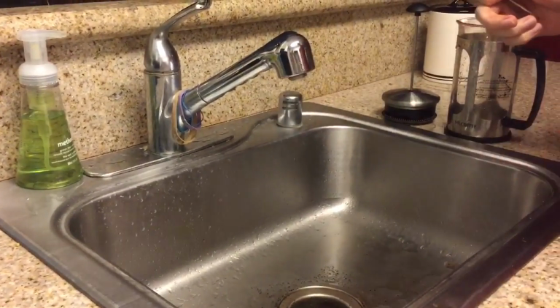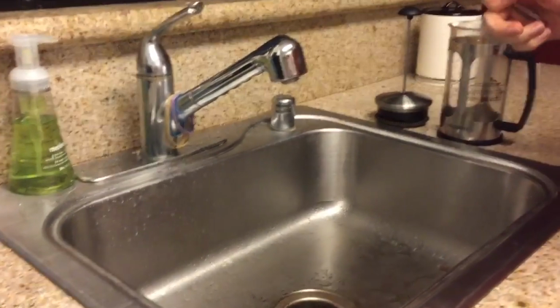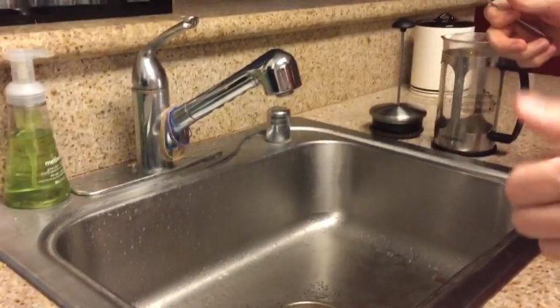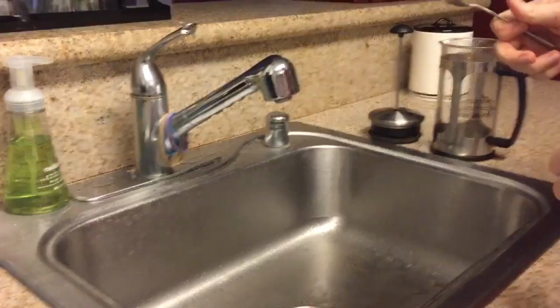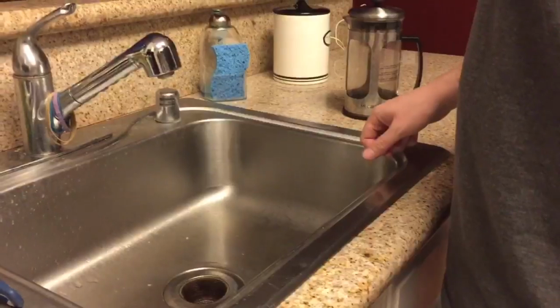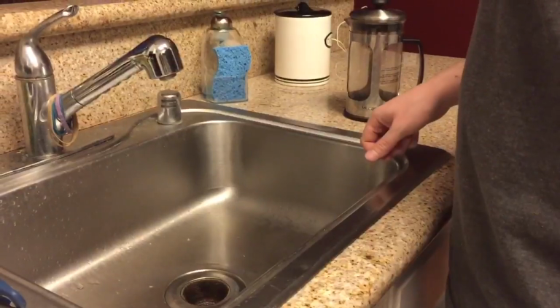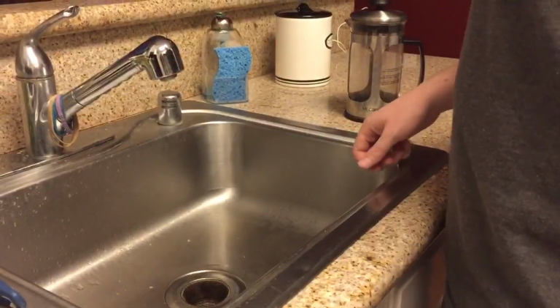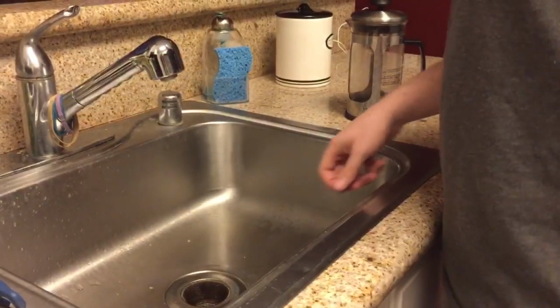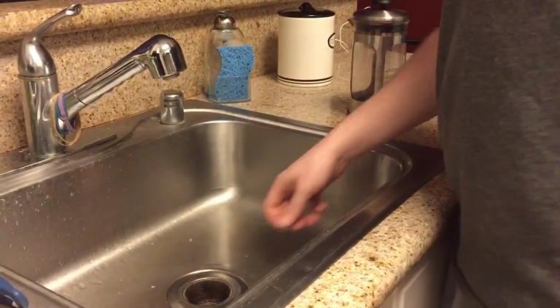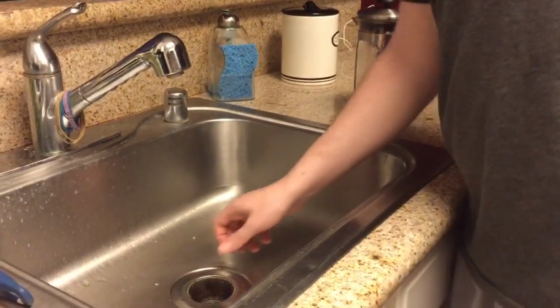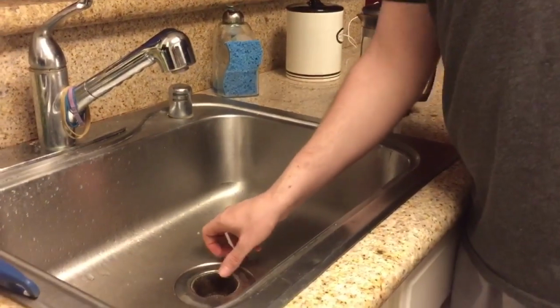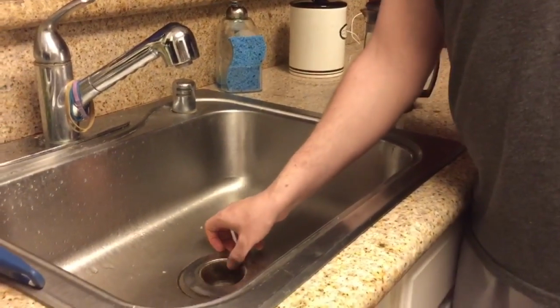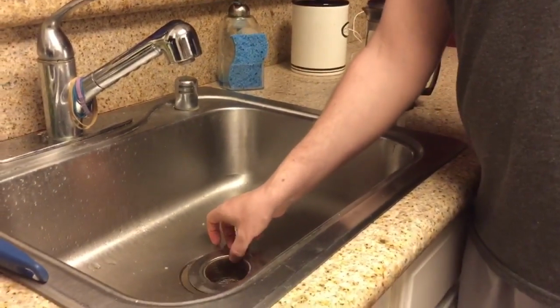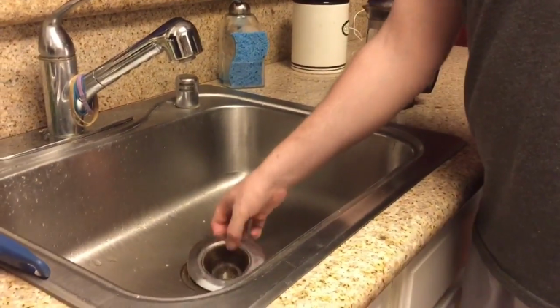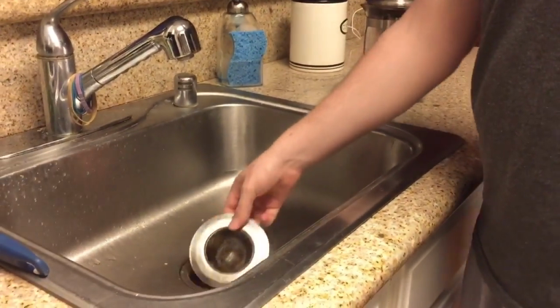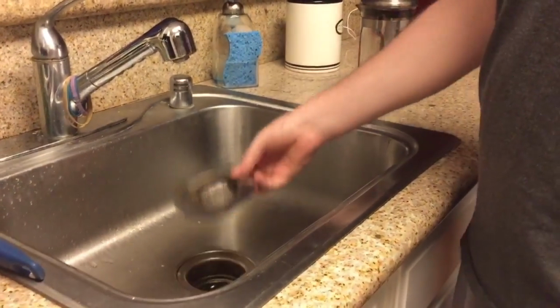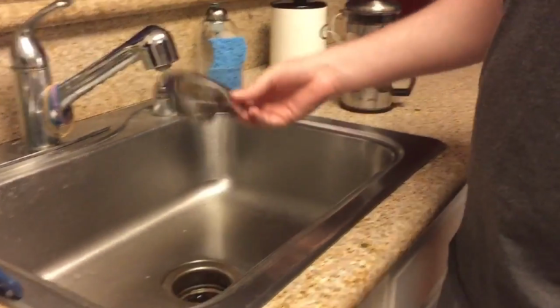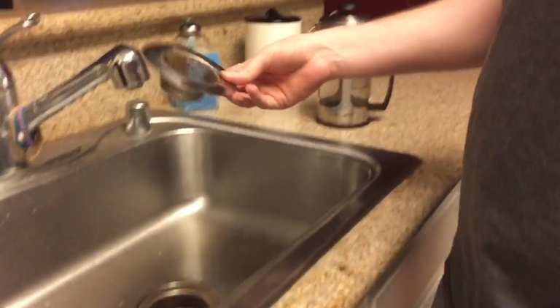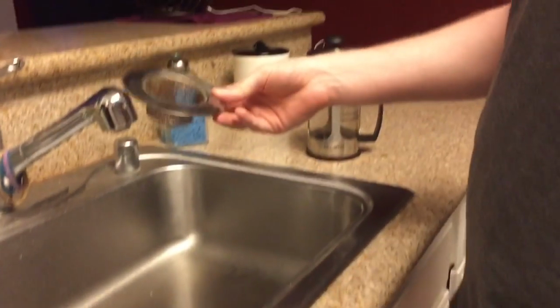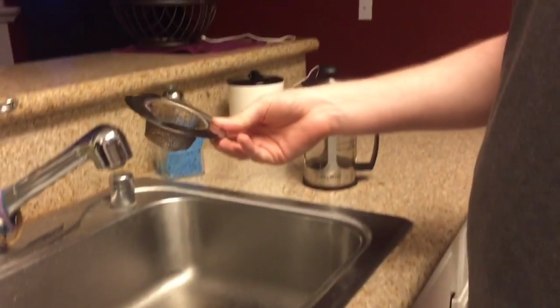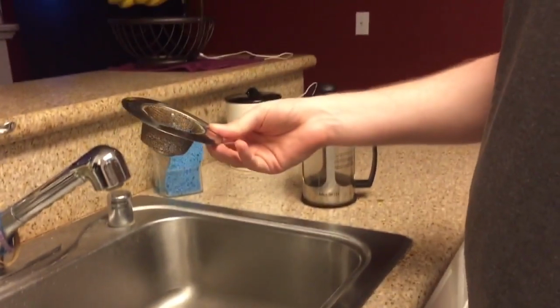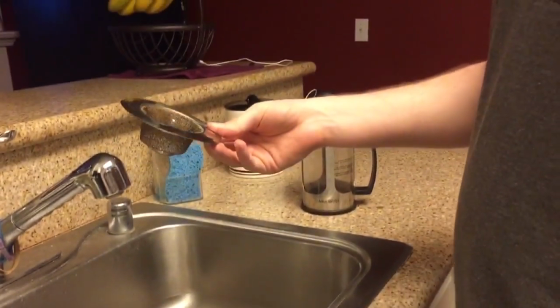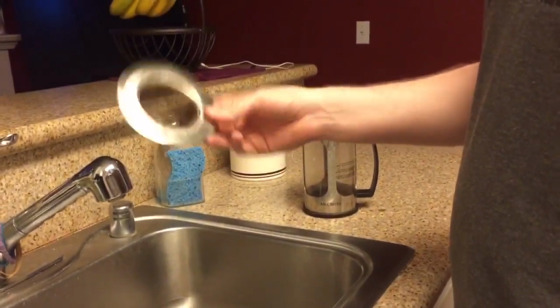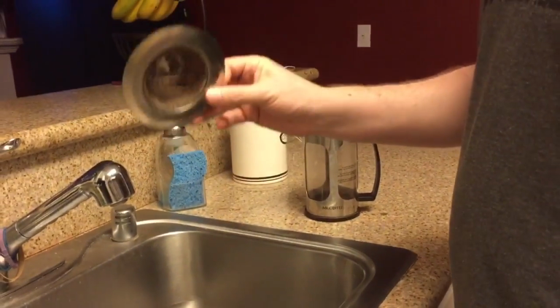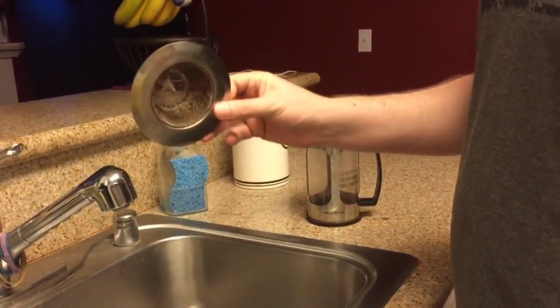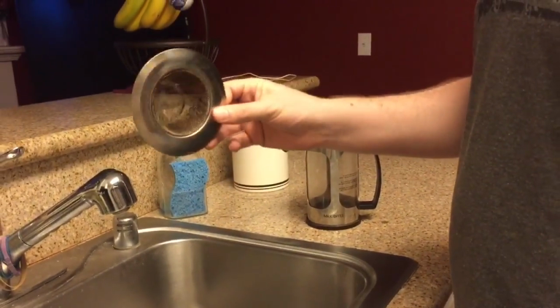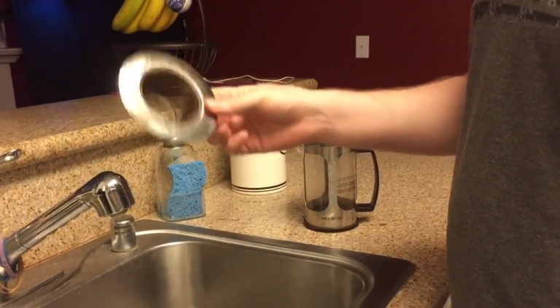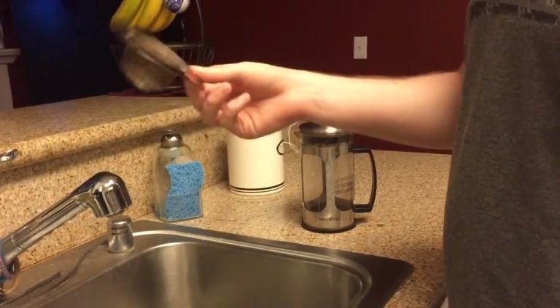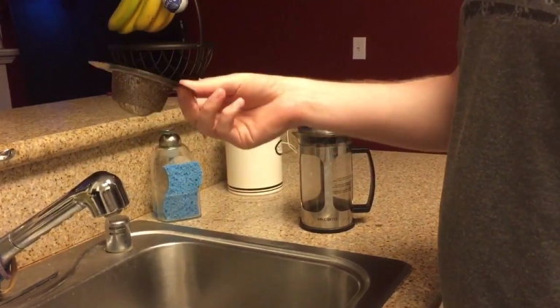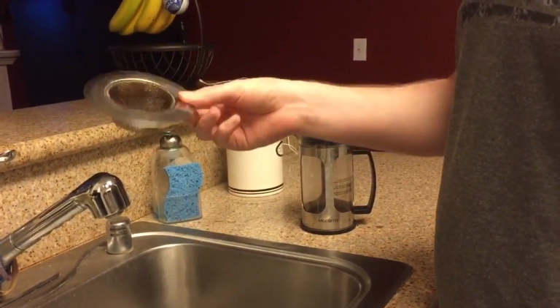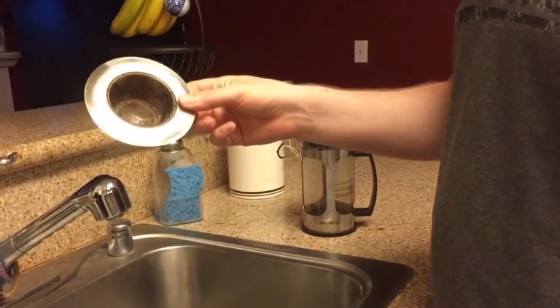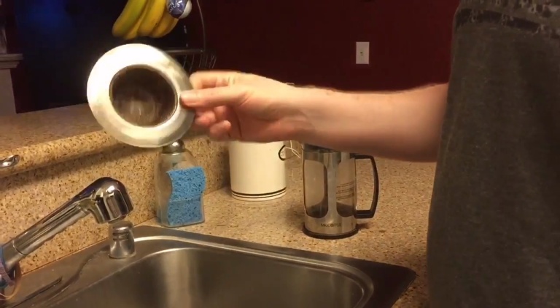So I got tired scooping out all the grounds, so I went to the store and bought one of these drain strainers for a couple bucks.